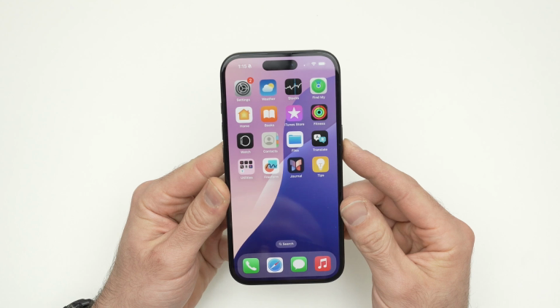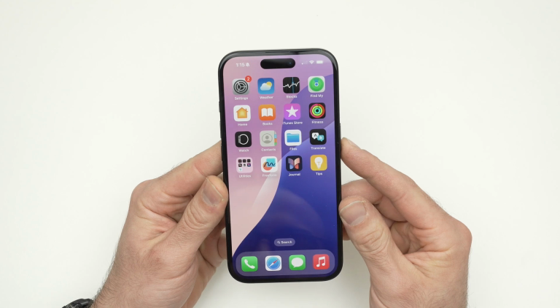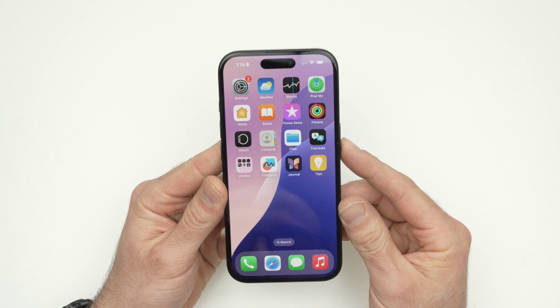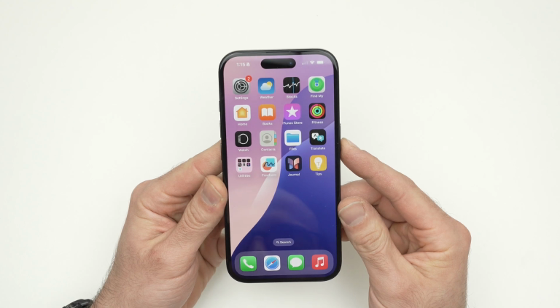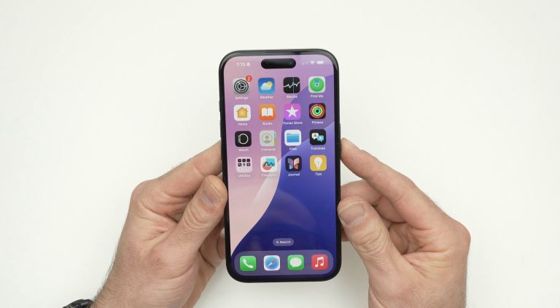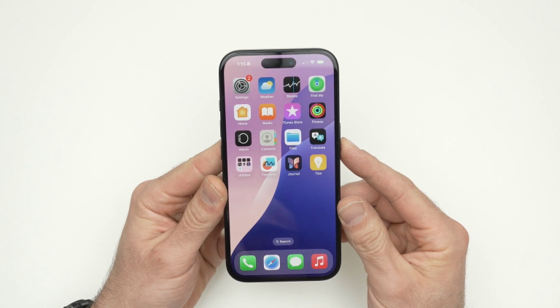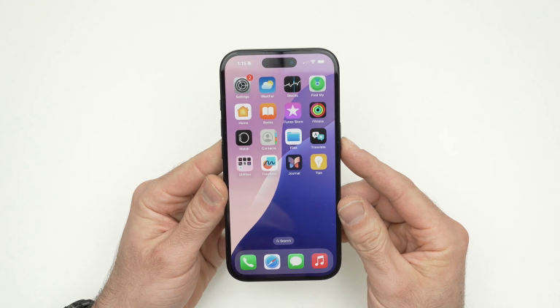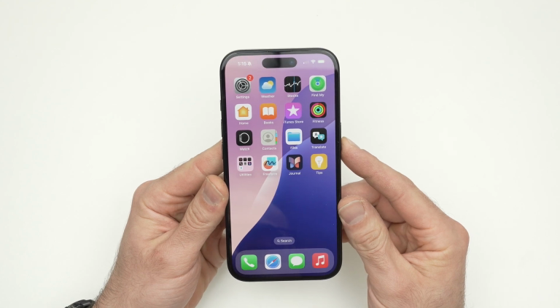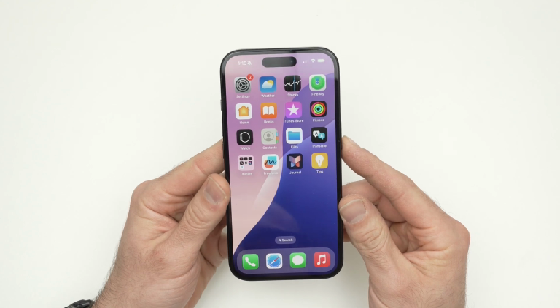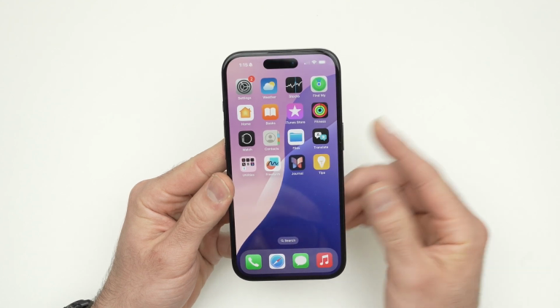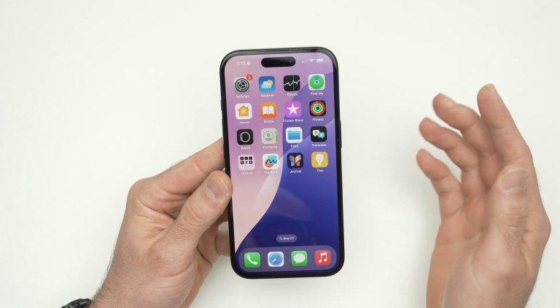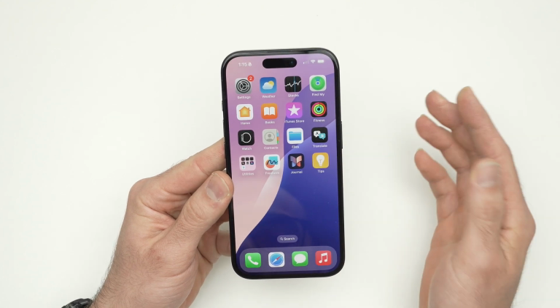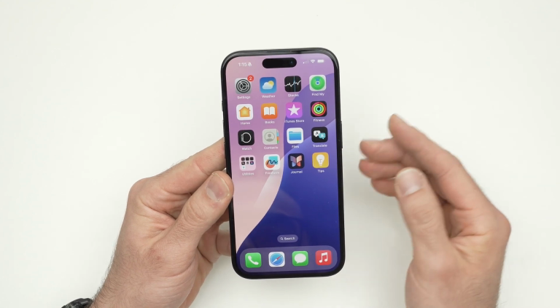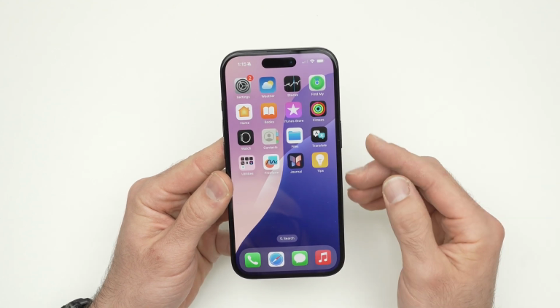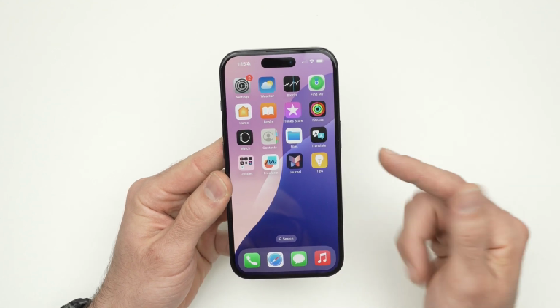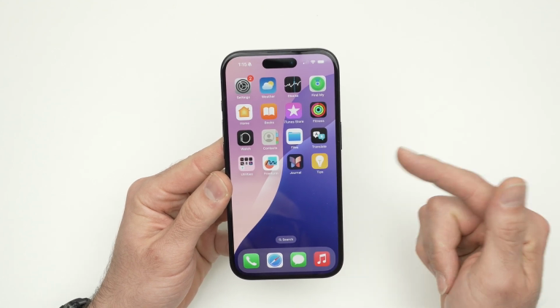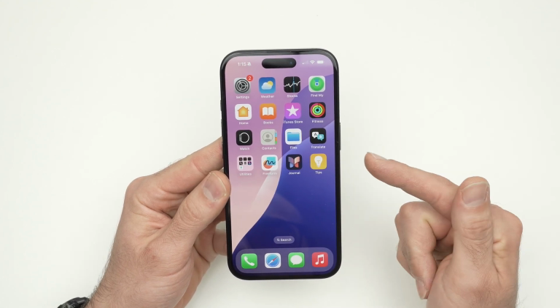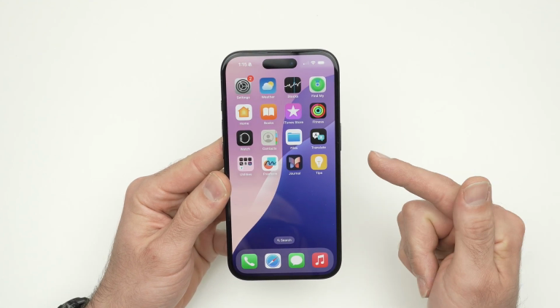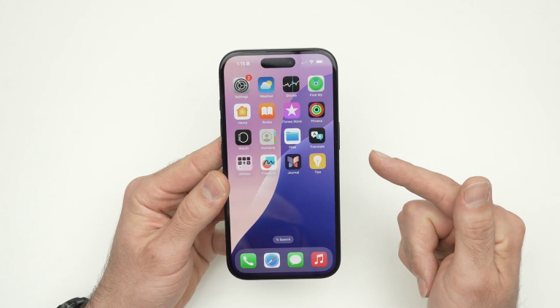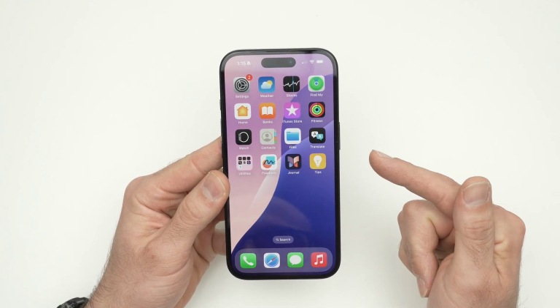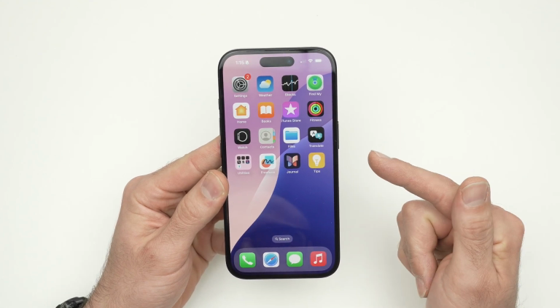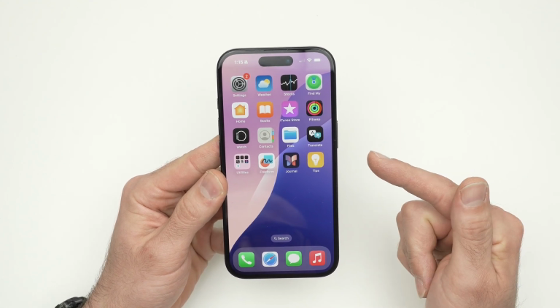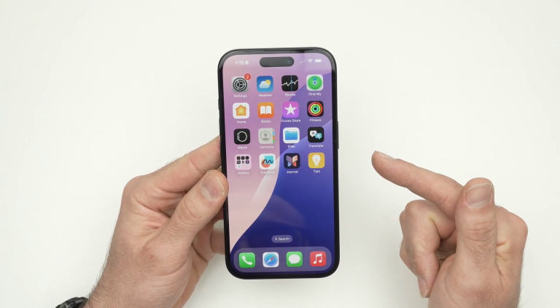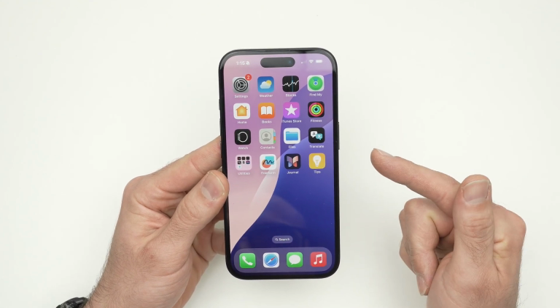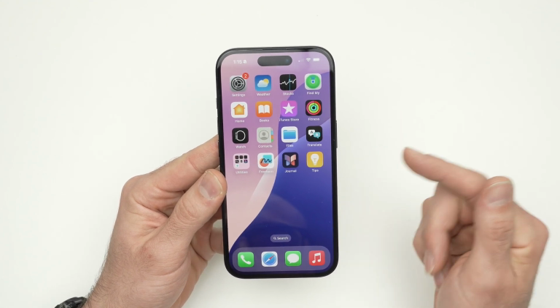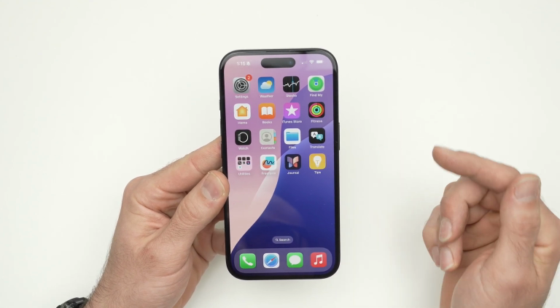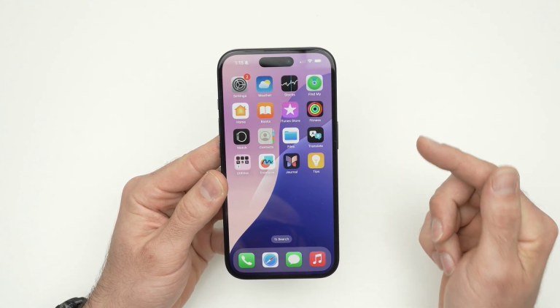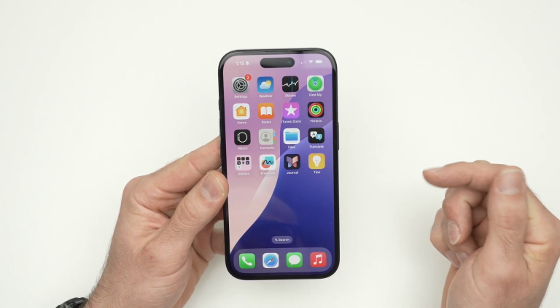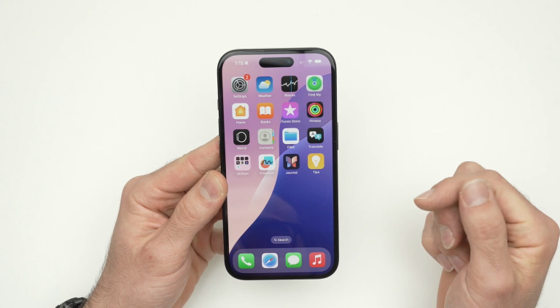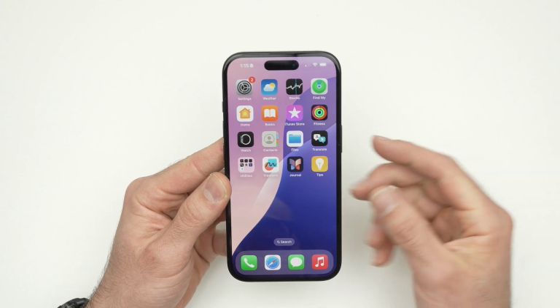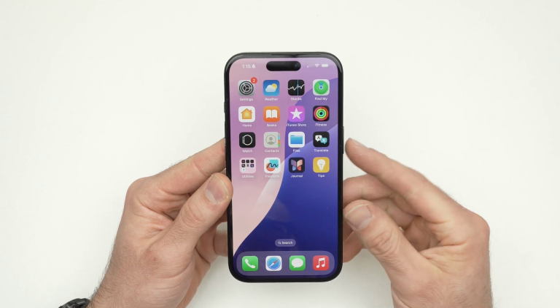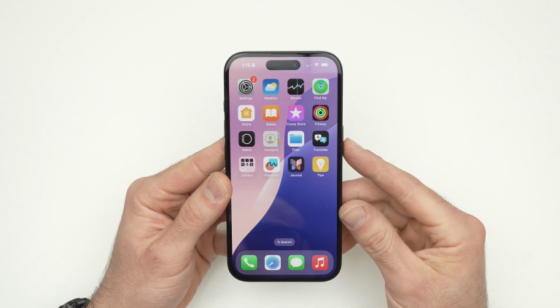In this video, I'll show you how to set up a personal hotspot on your iPhone 16, 16 Plus, Pro and Pro Max.